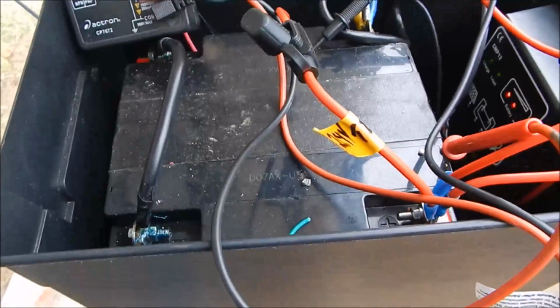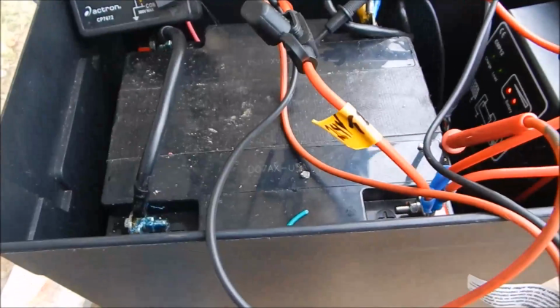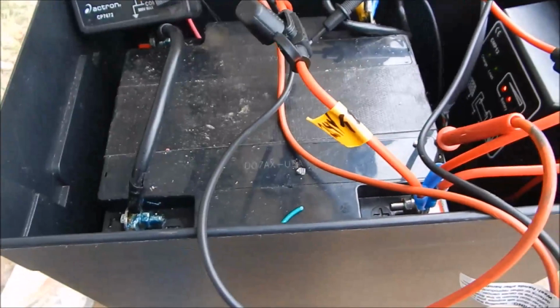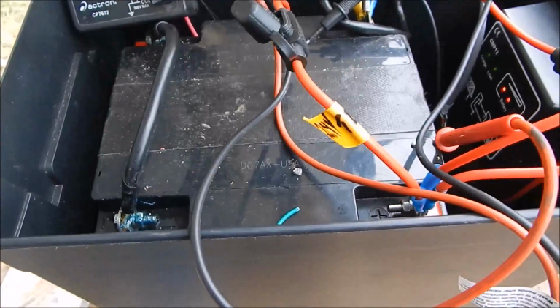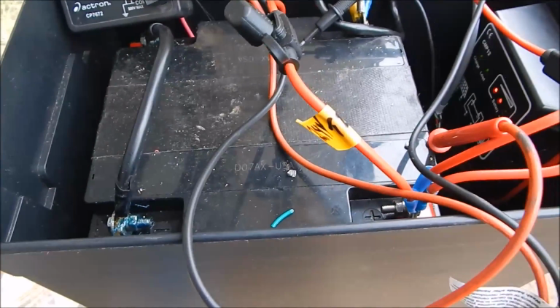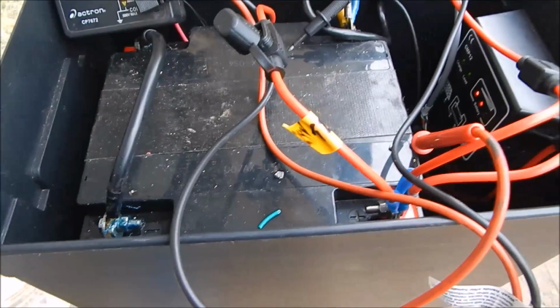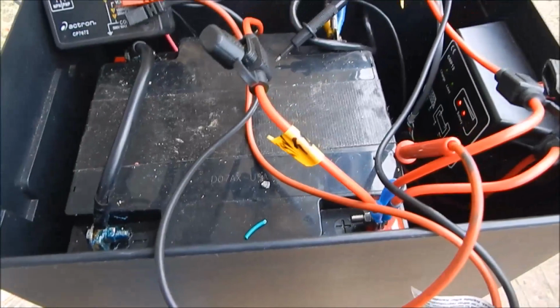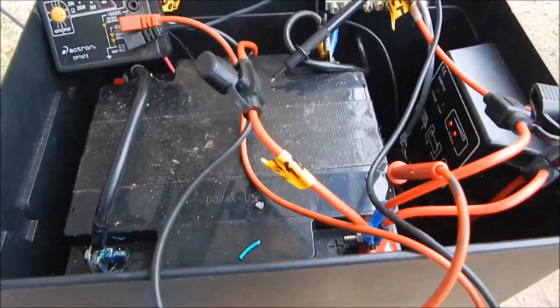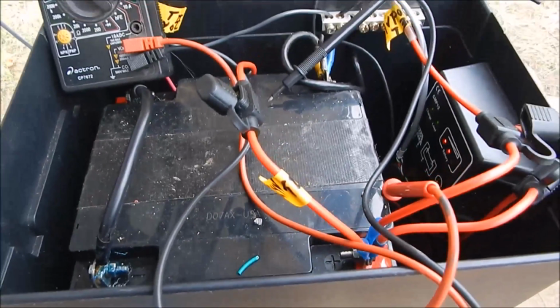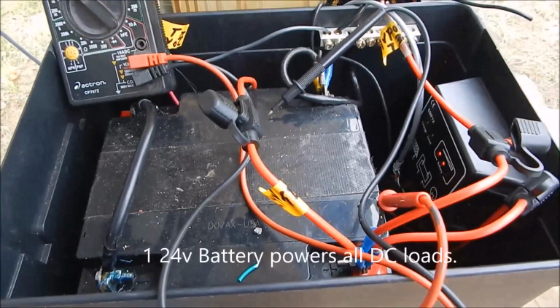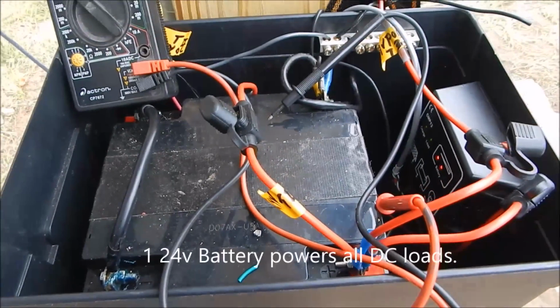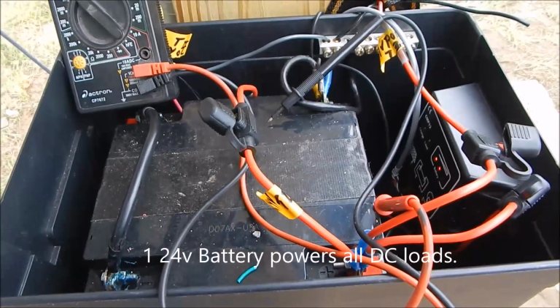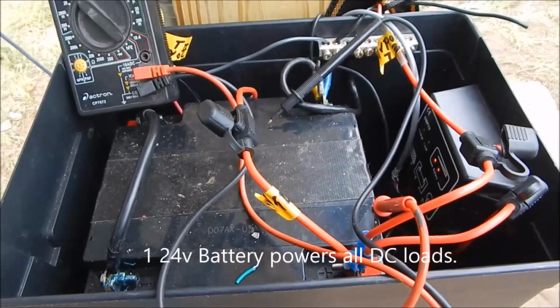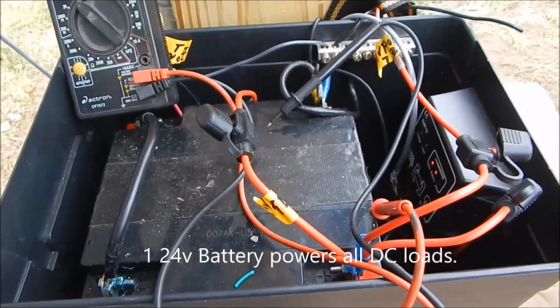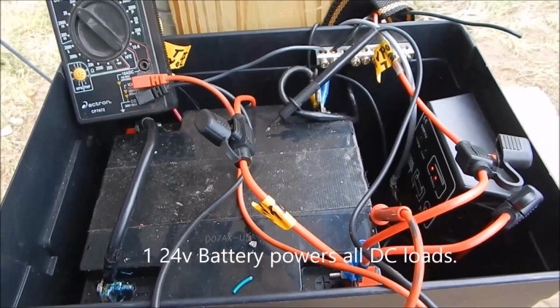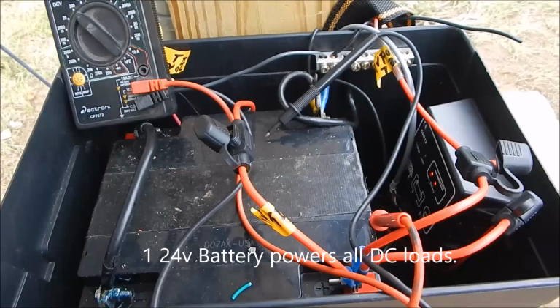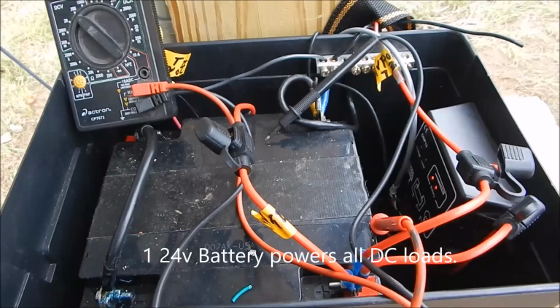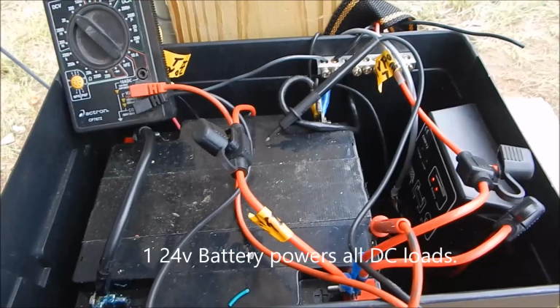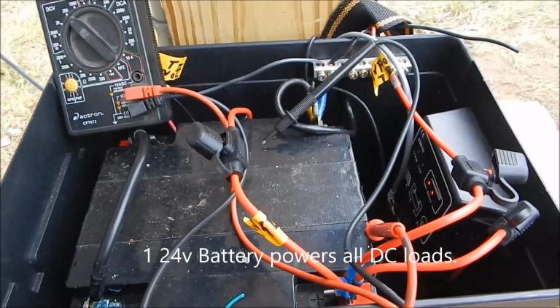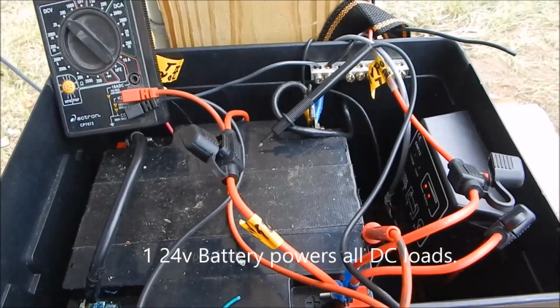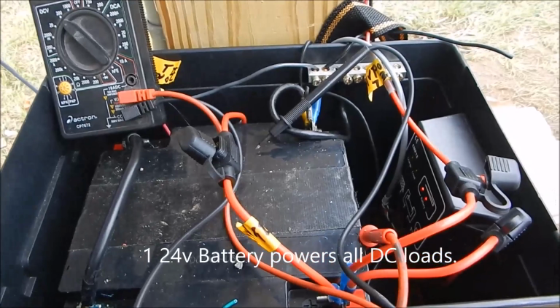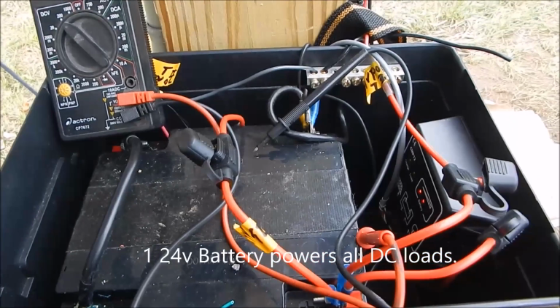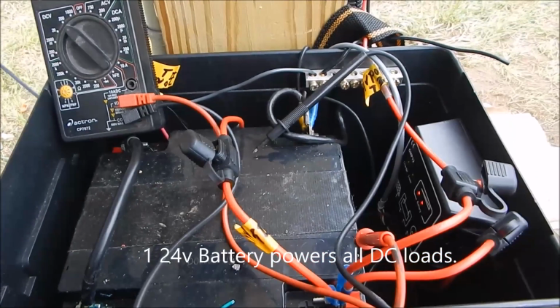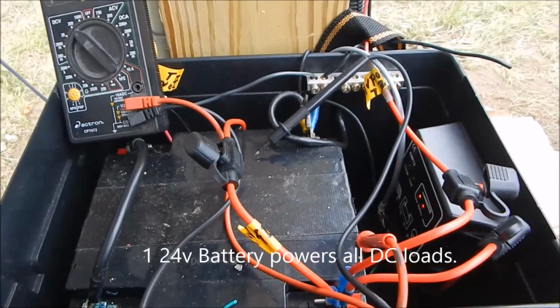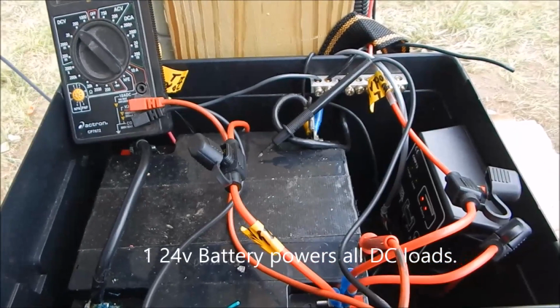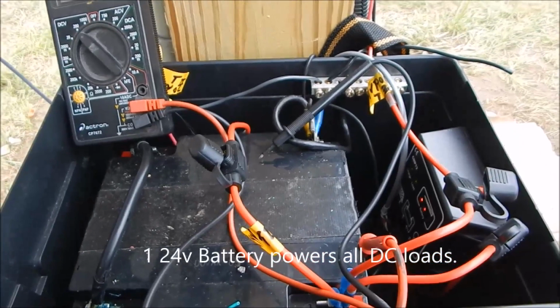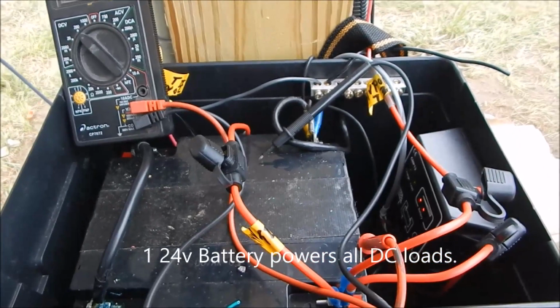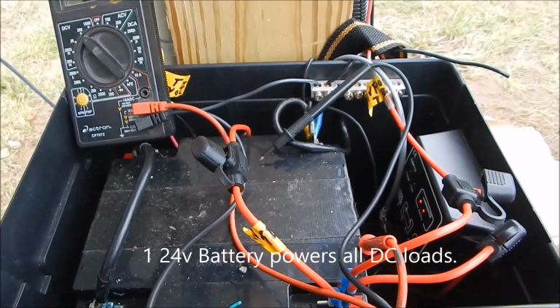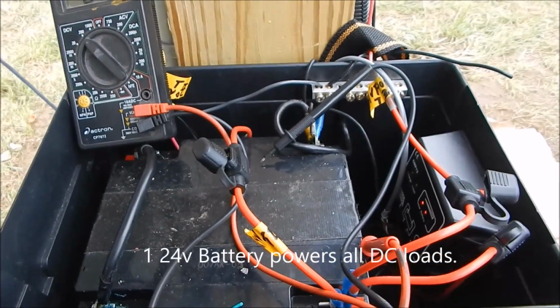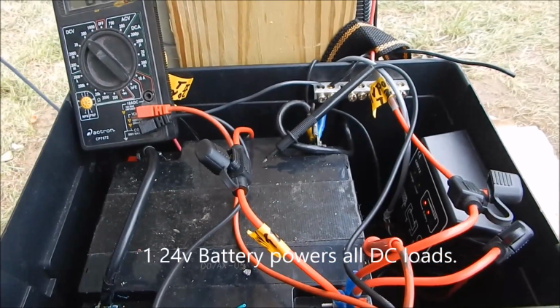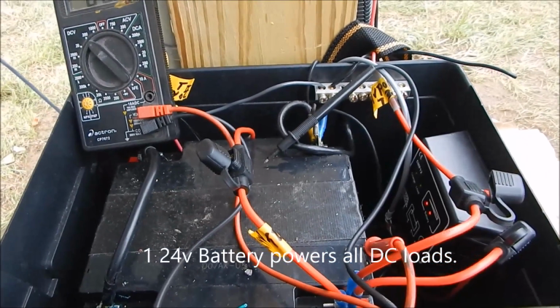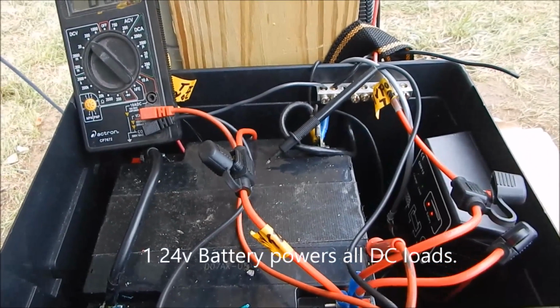I'm getting ready to button this up and close the box up. I just wanted to take a quick shot. Be back with more.